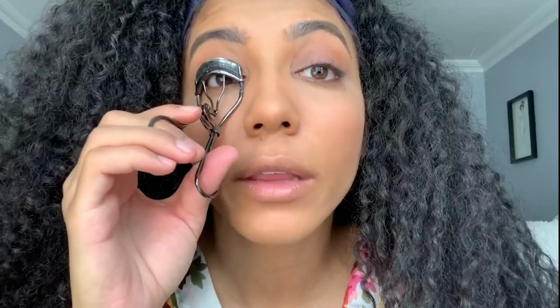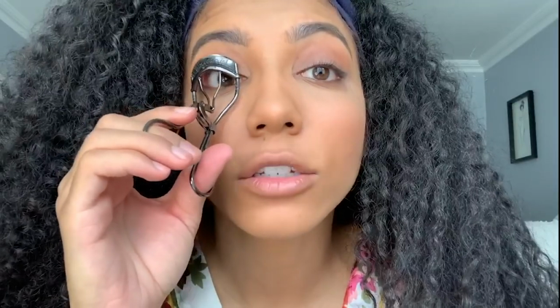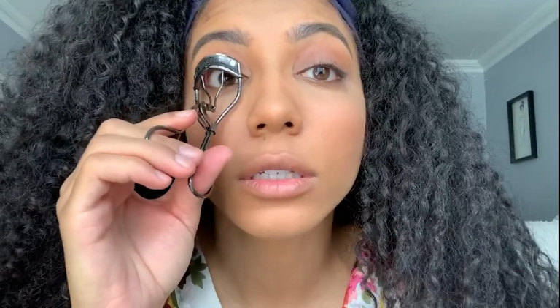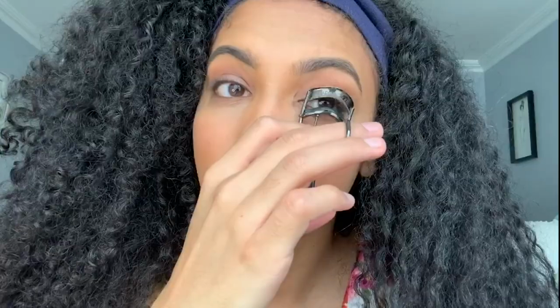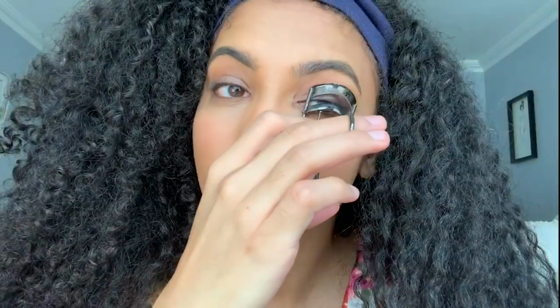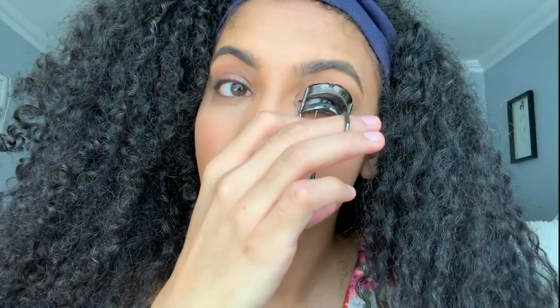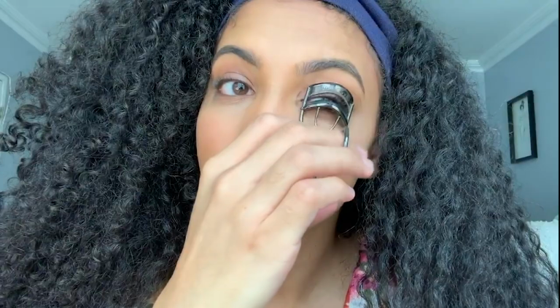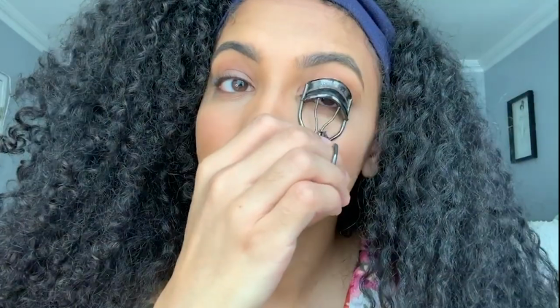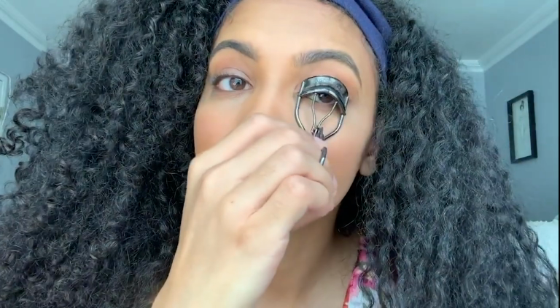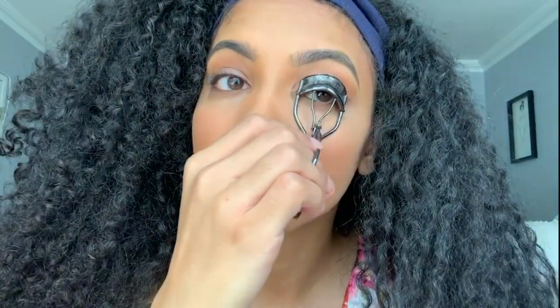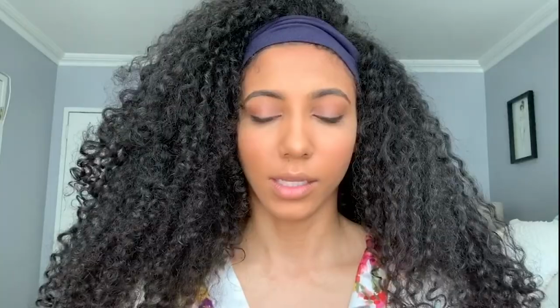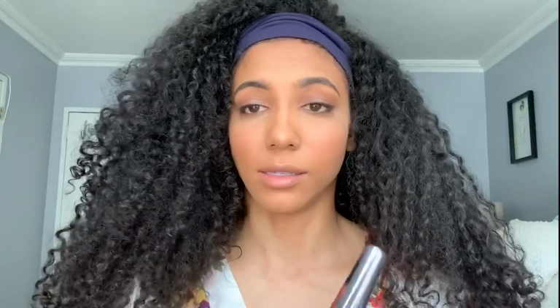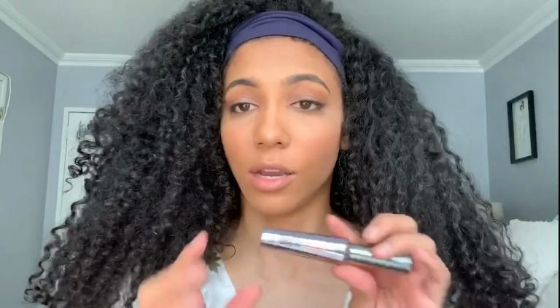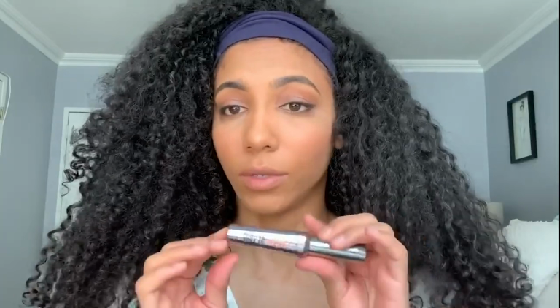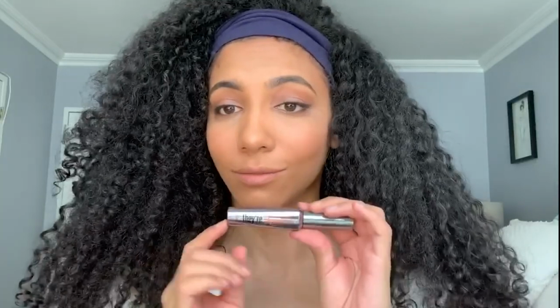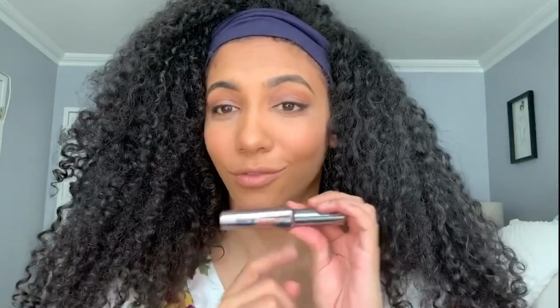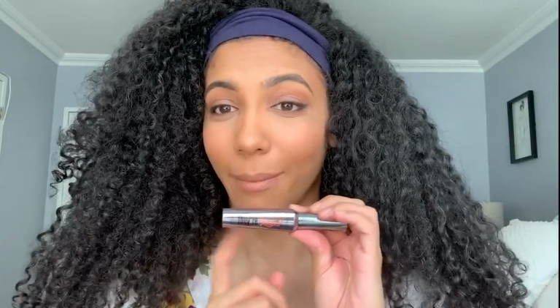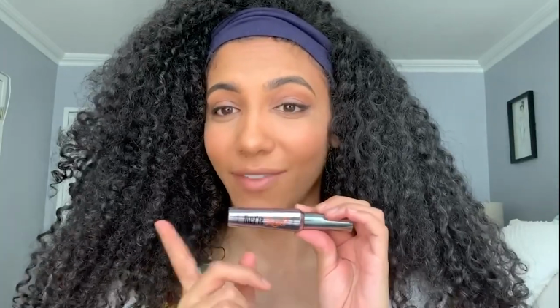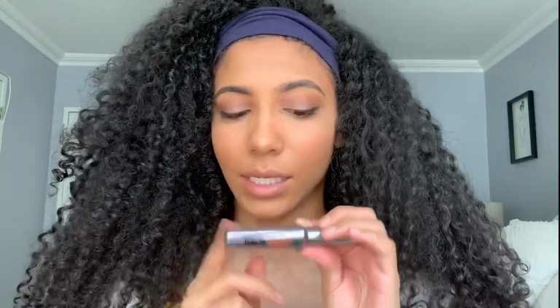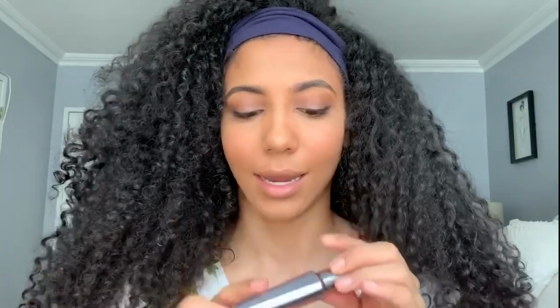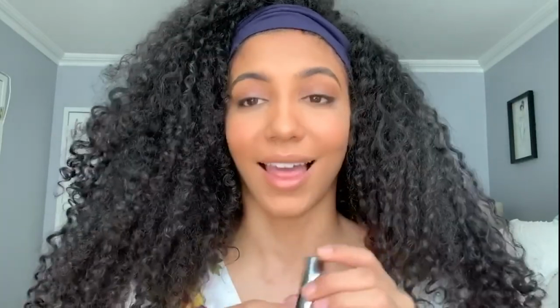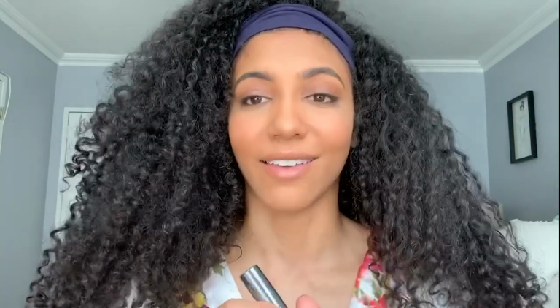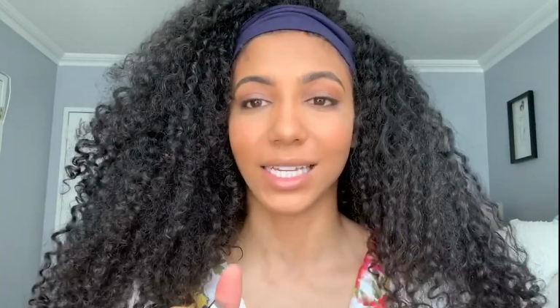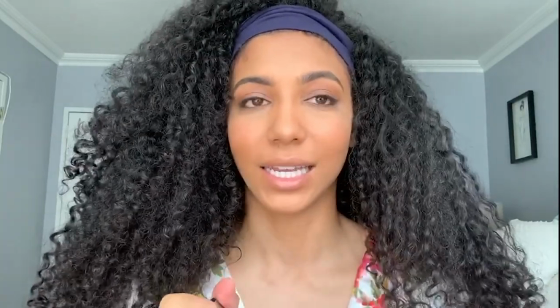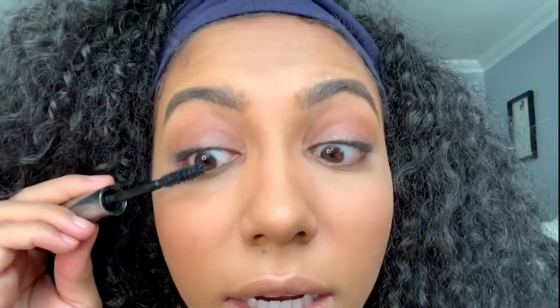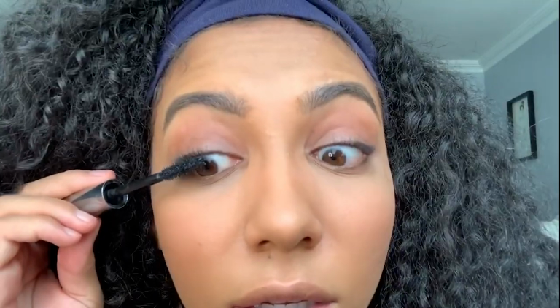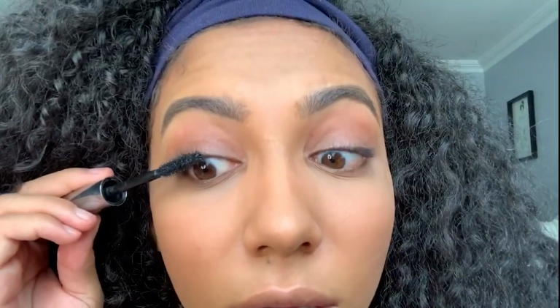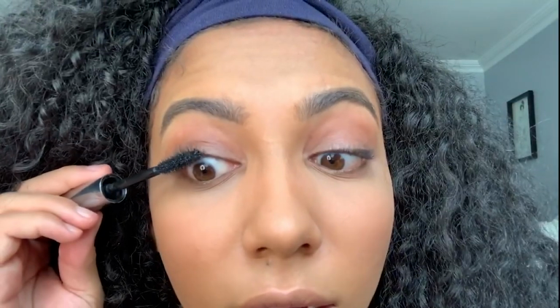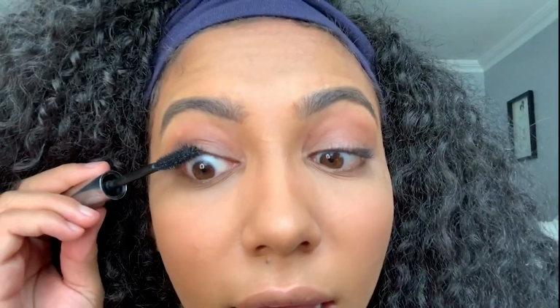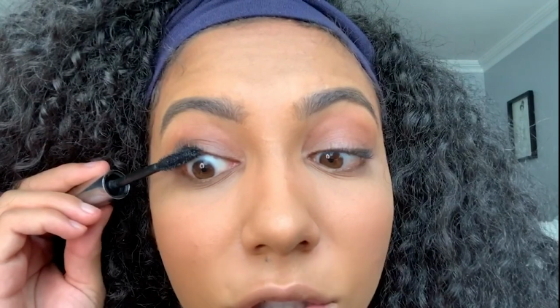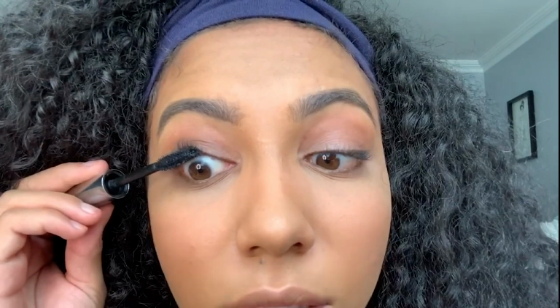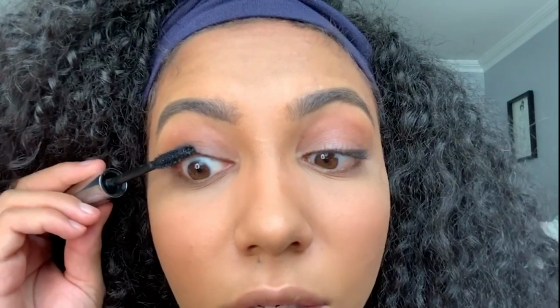Curling your lashes — this is They're Real from Benefit, and I love it. Twist a little bit on the lash and wiggle.